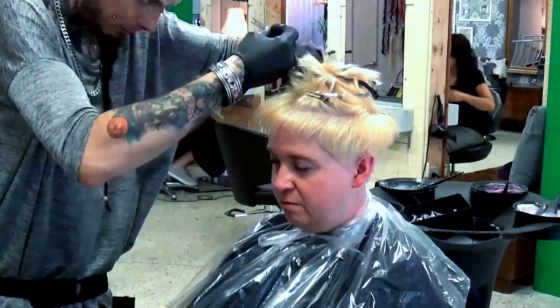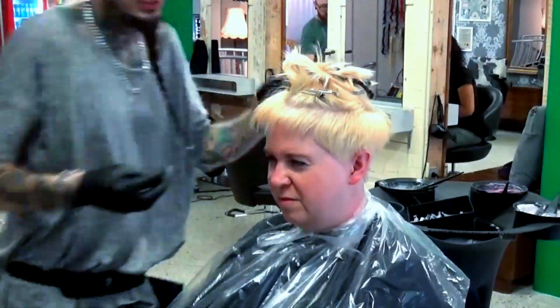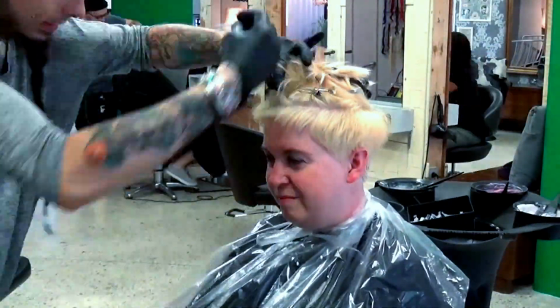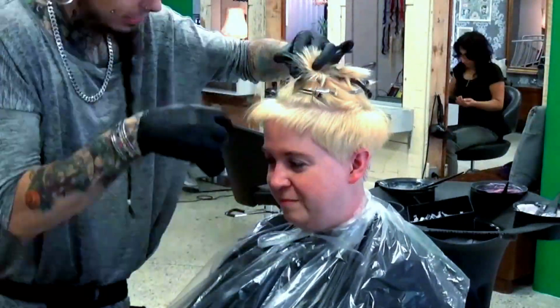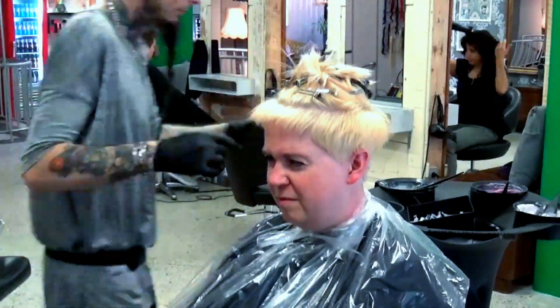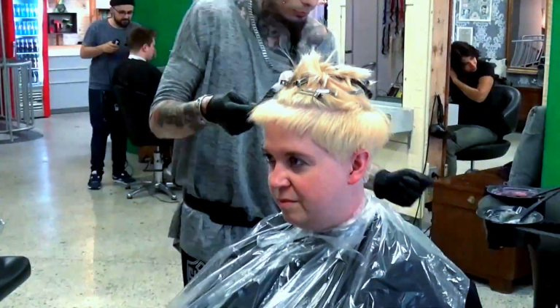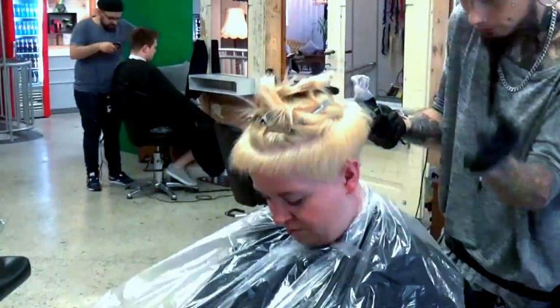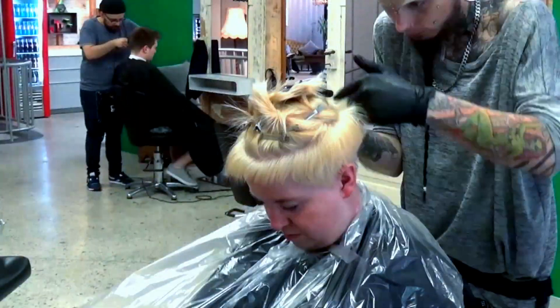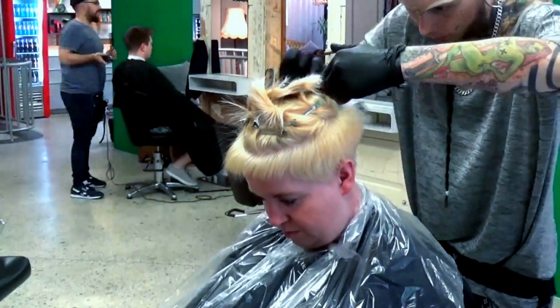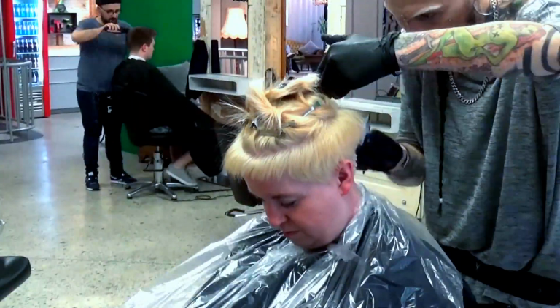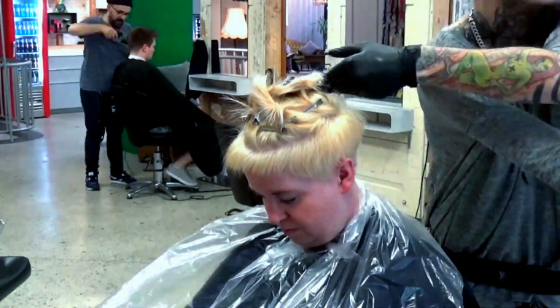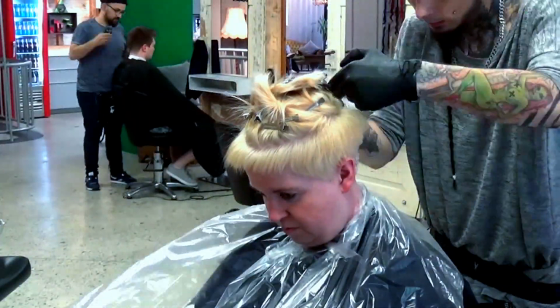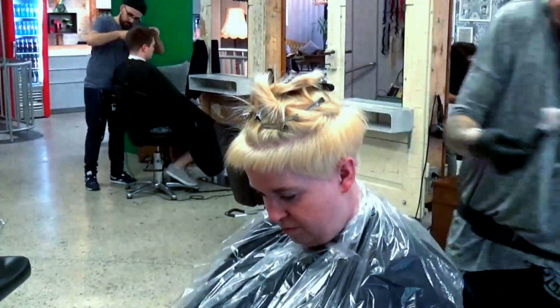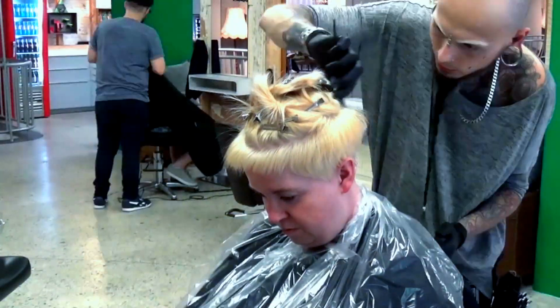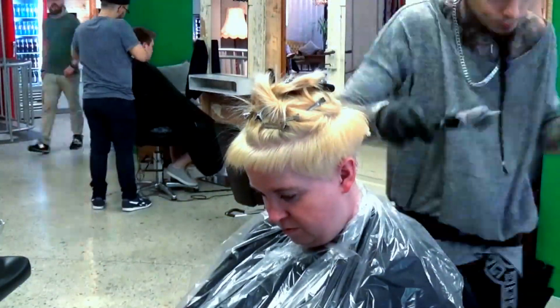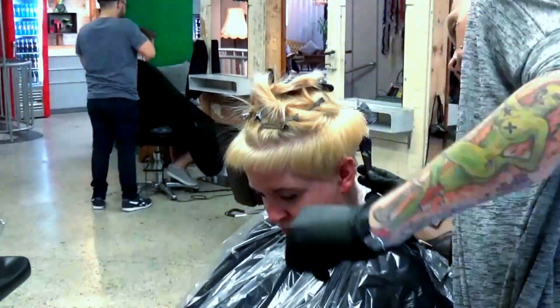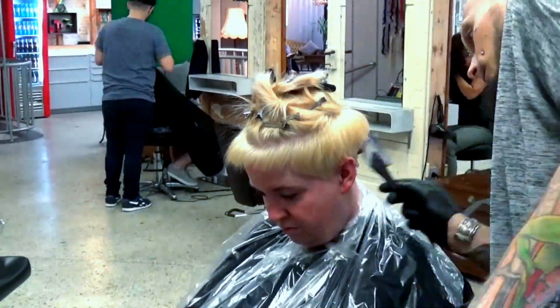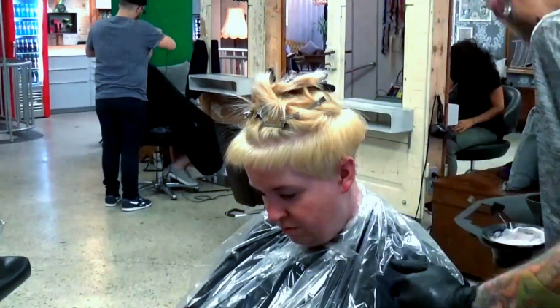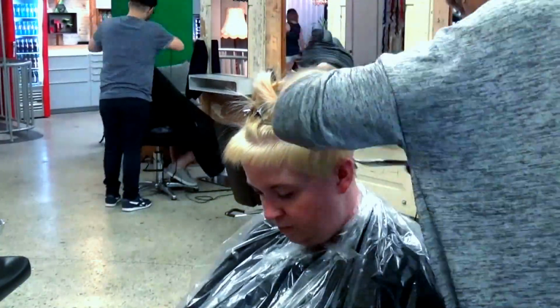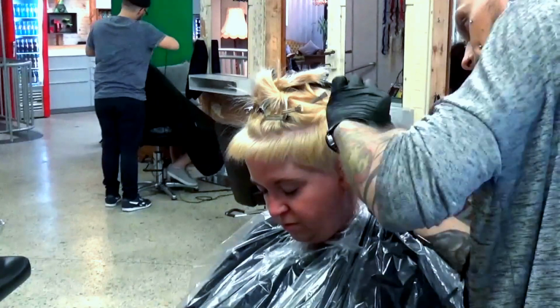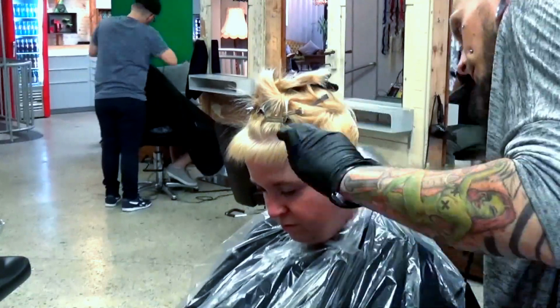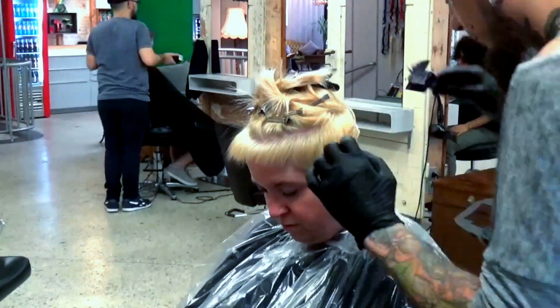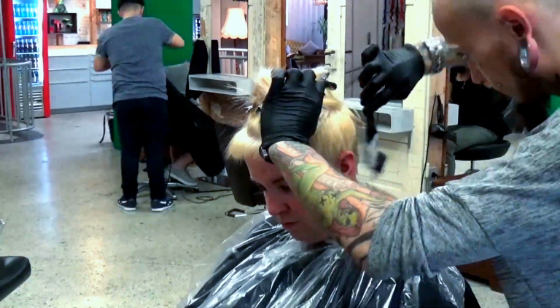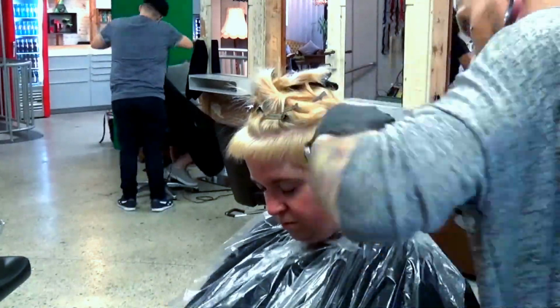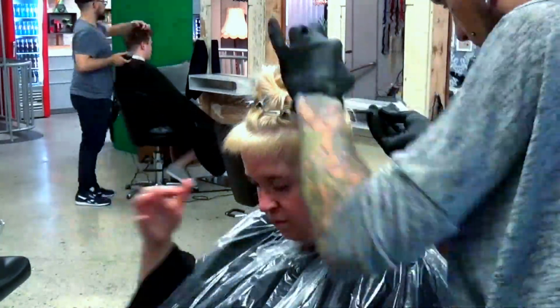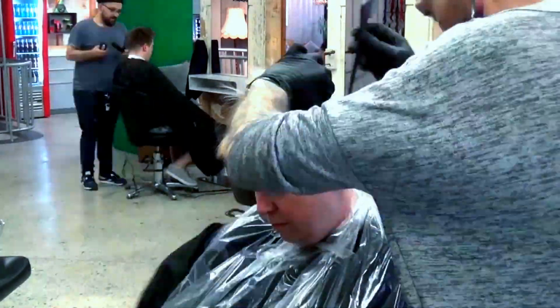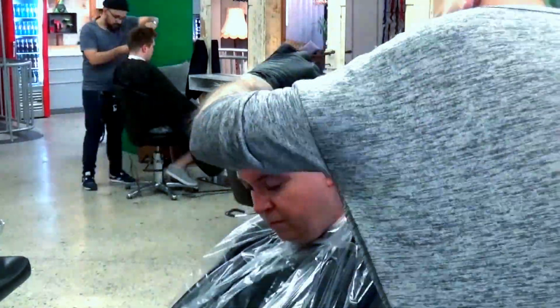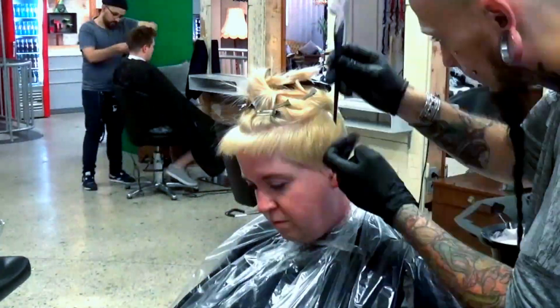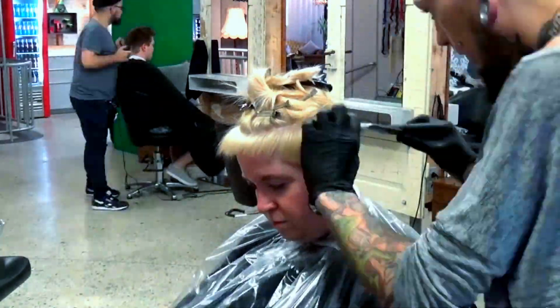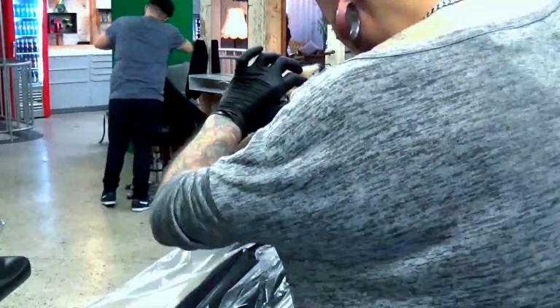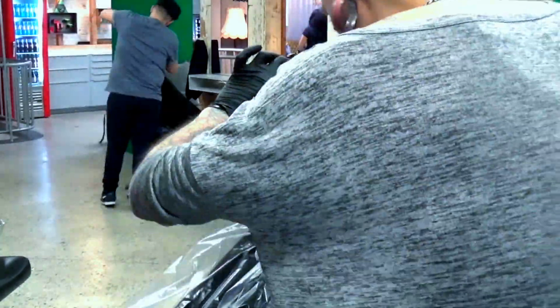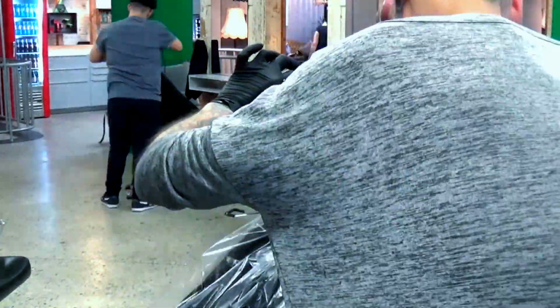When it comes to color placement, I section an oval on the top of the head and dyed everything beneath it nude.